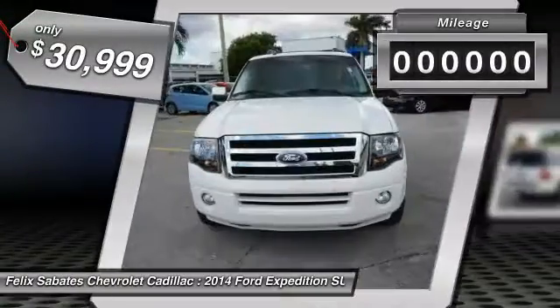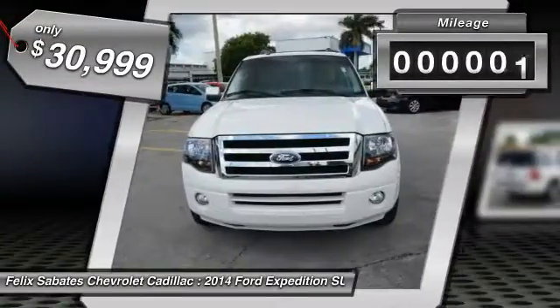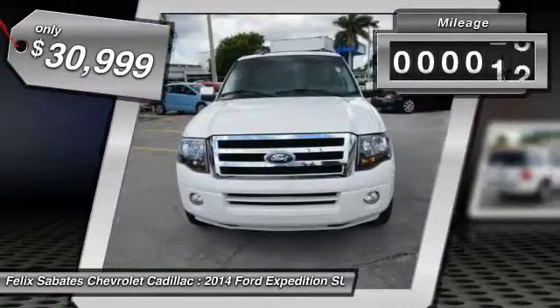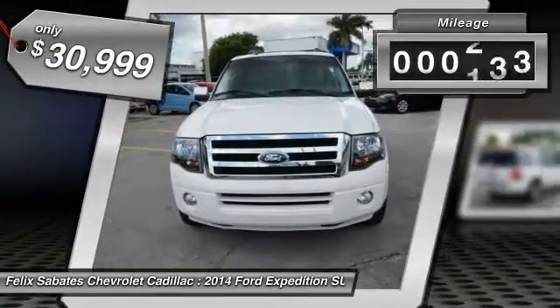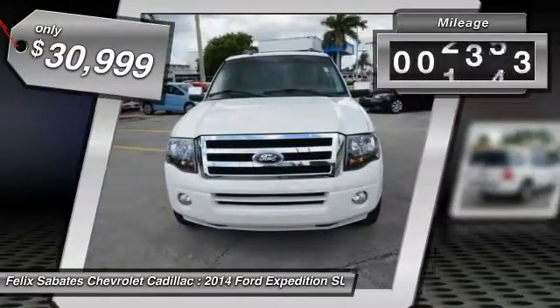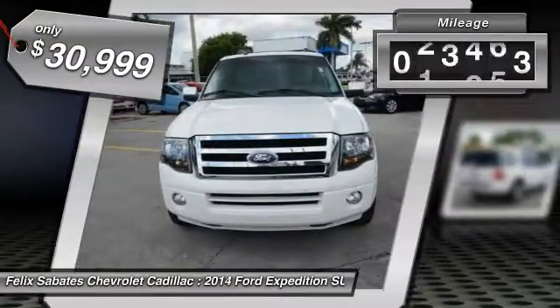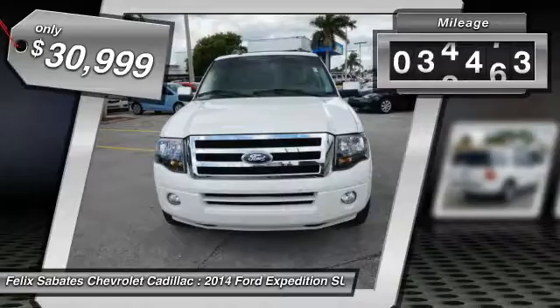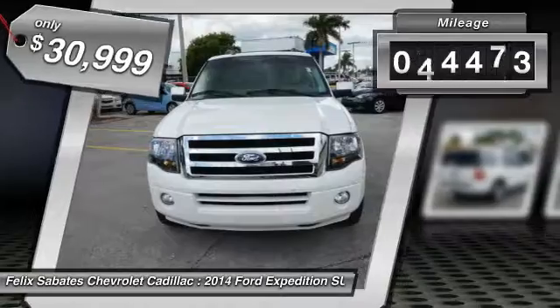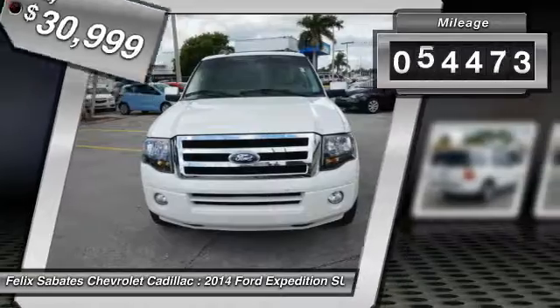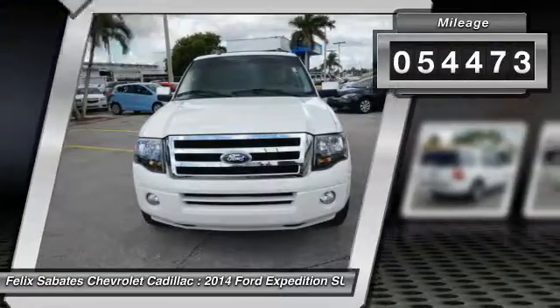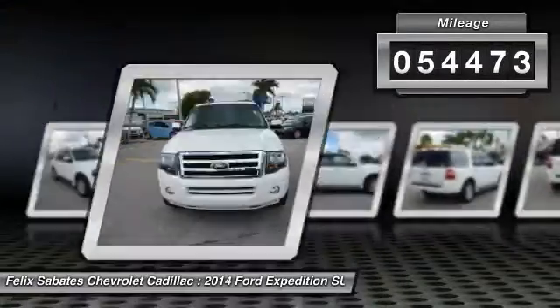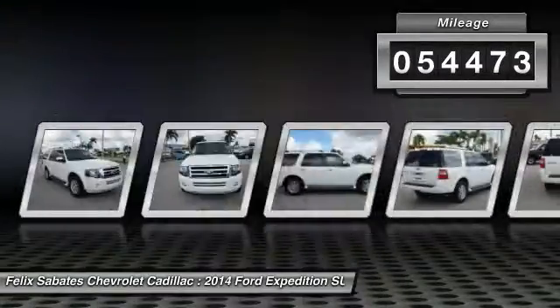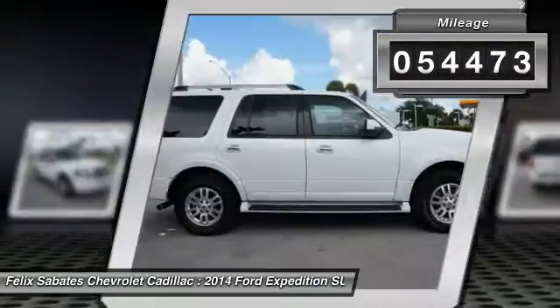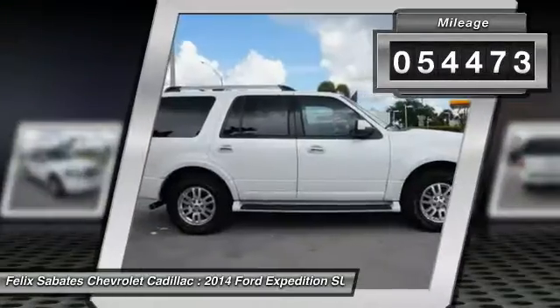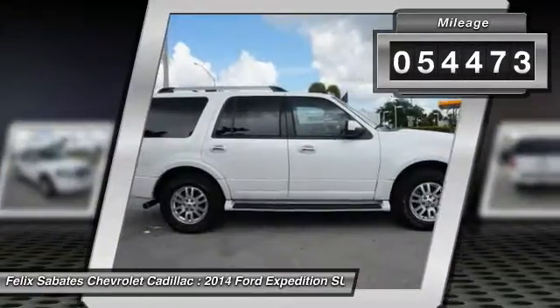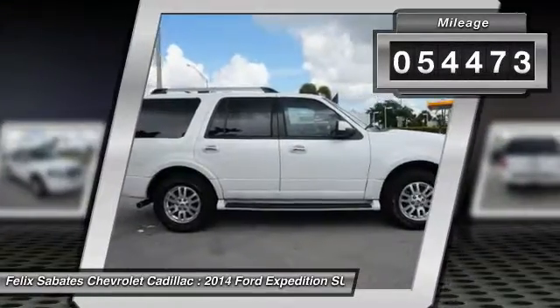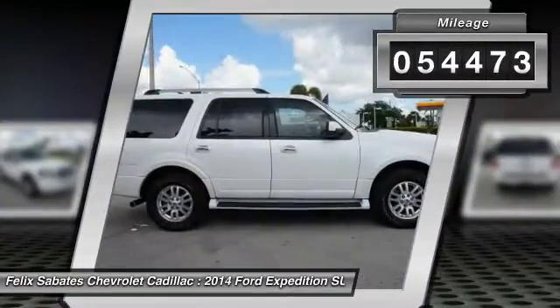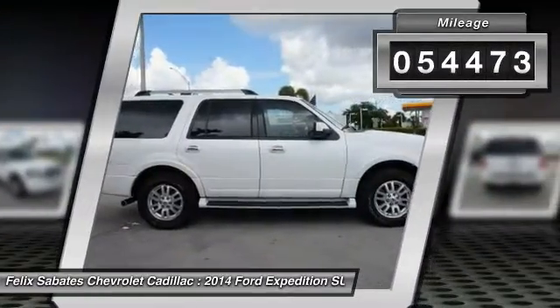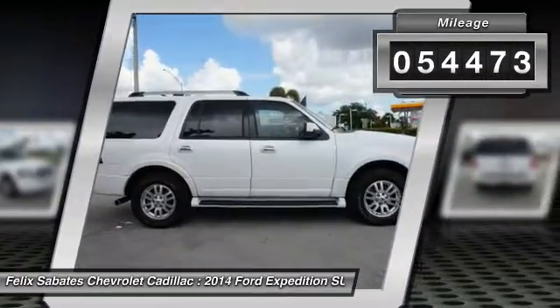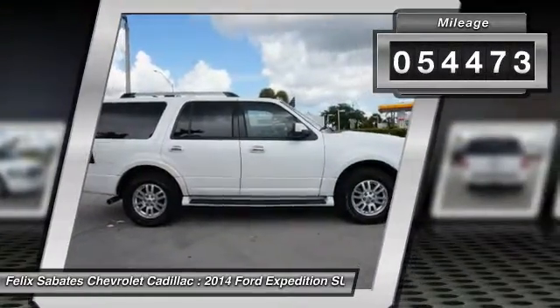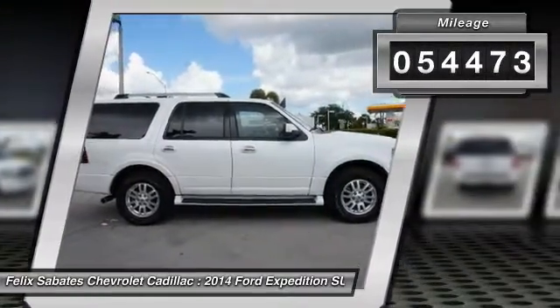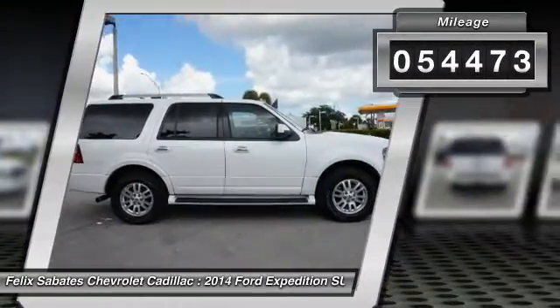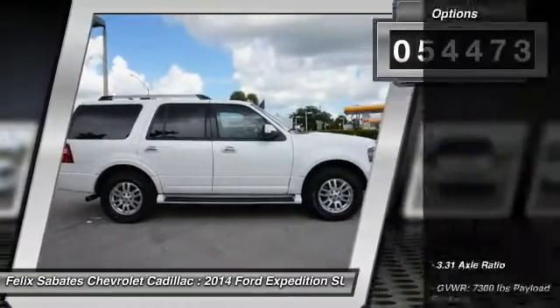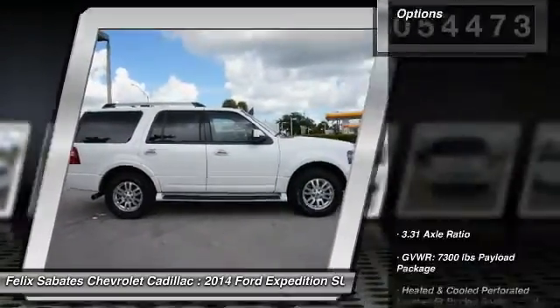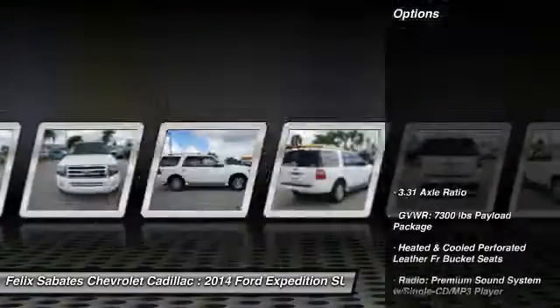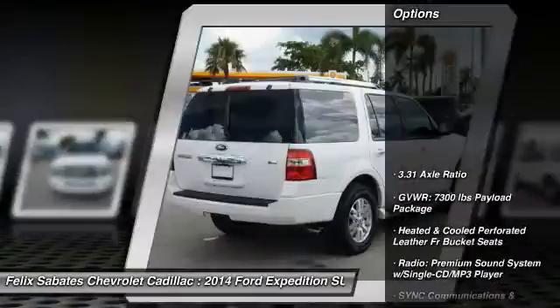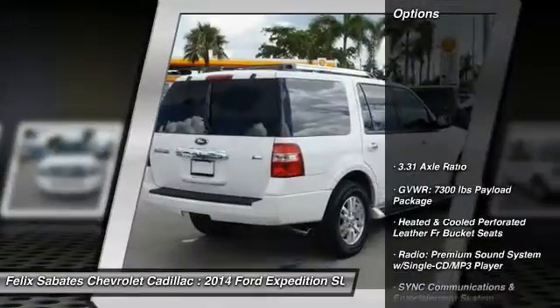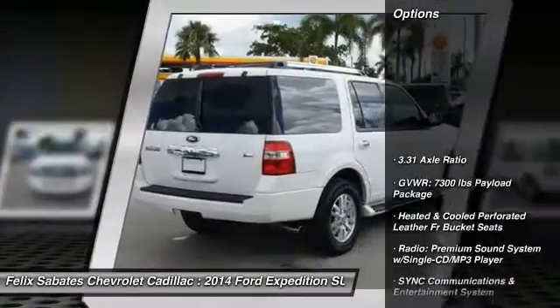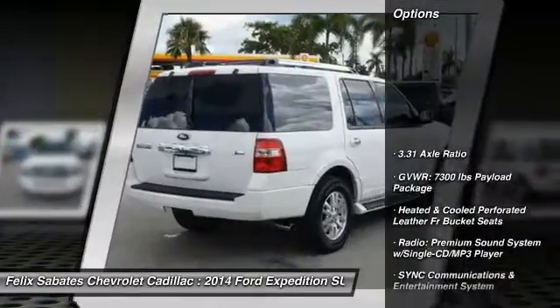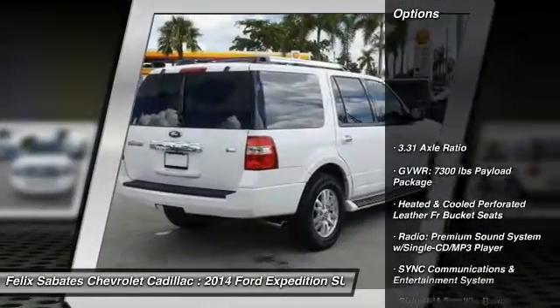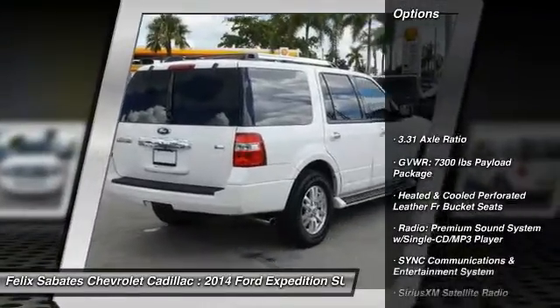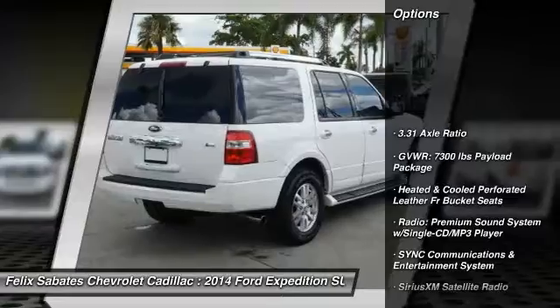This vehicle has less than 55,000 miles. Here are some of this vehicle's great options: traction control.